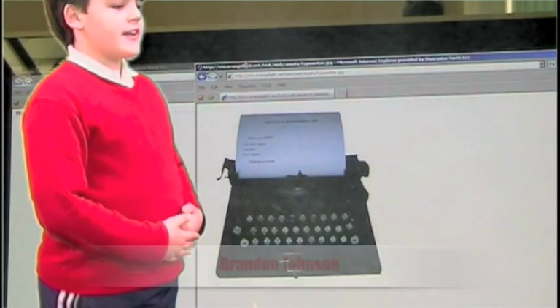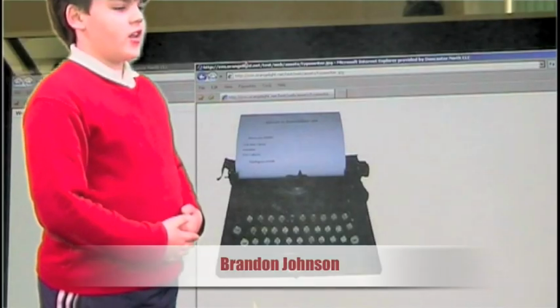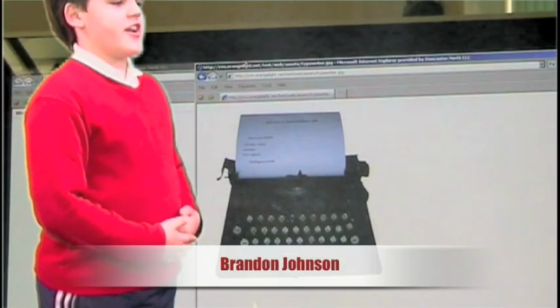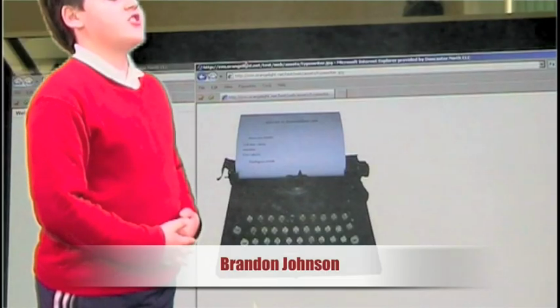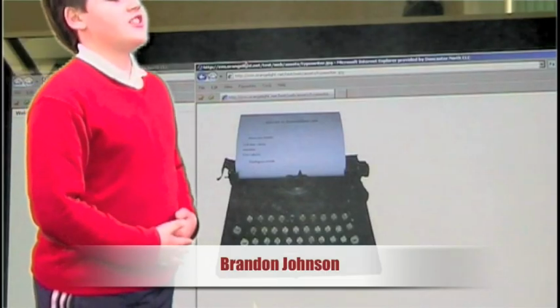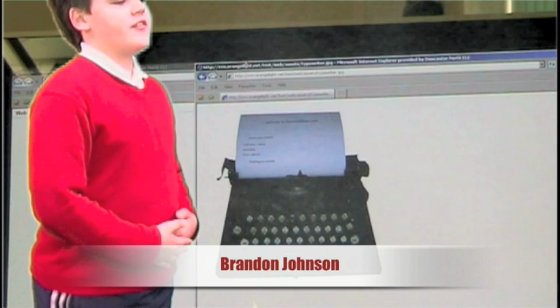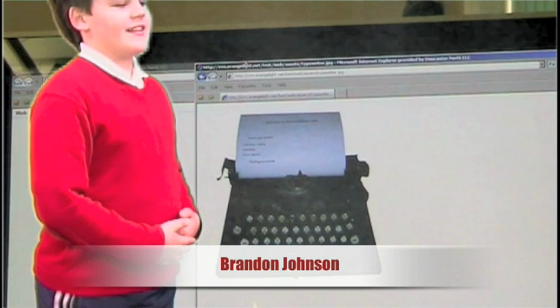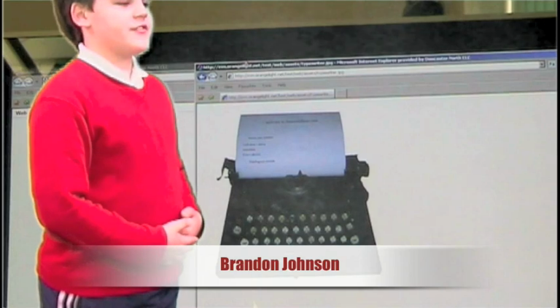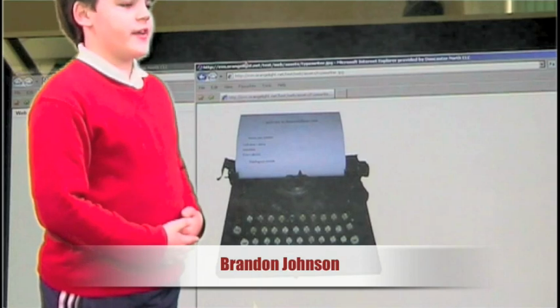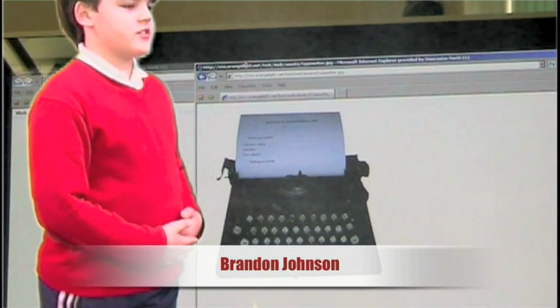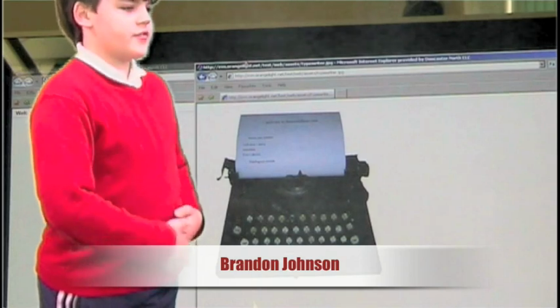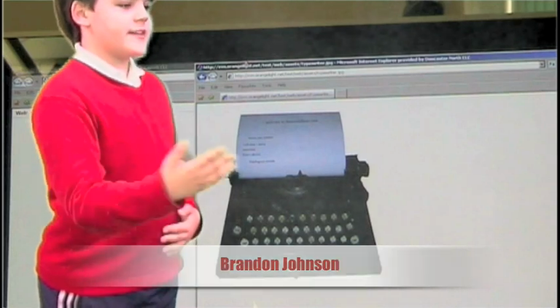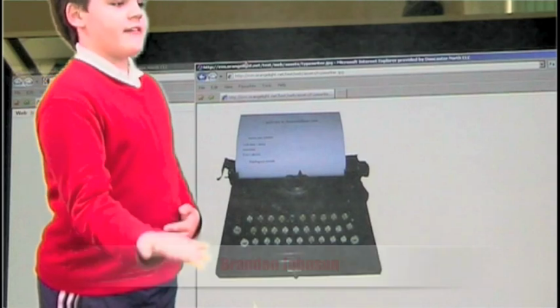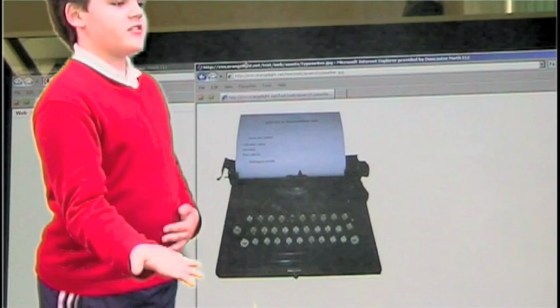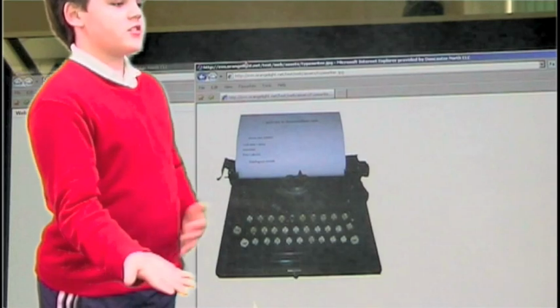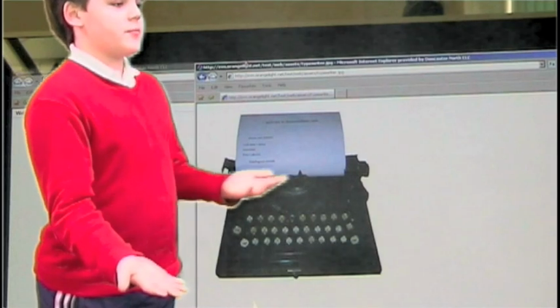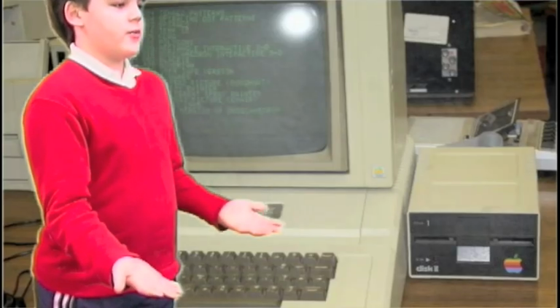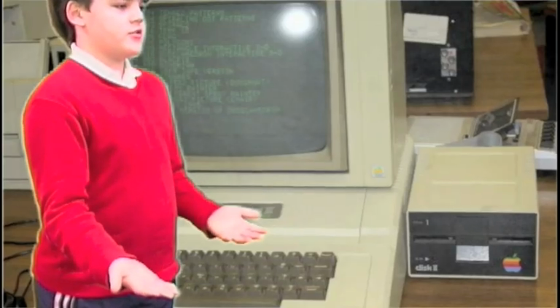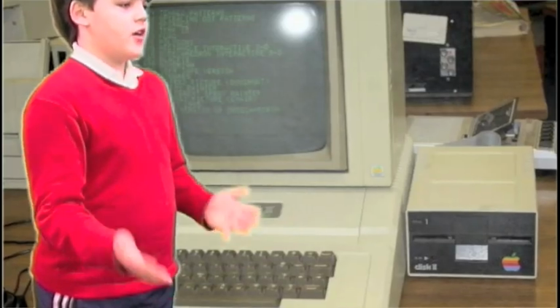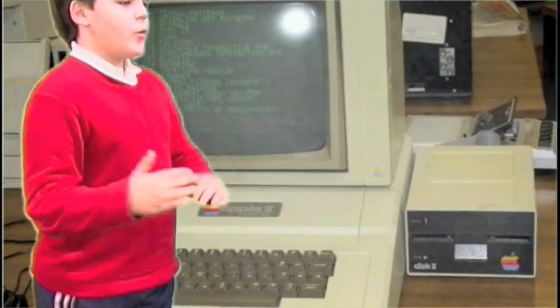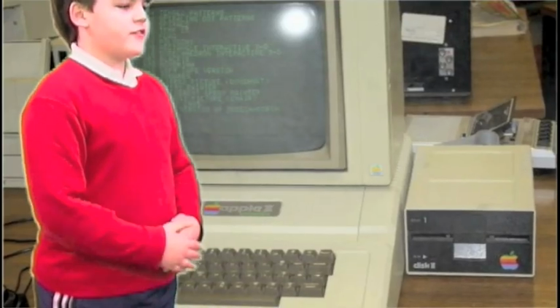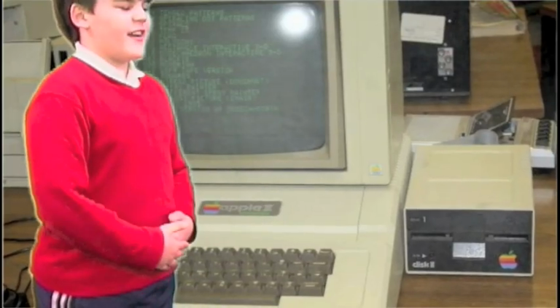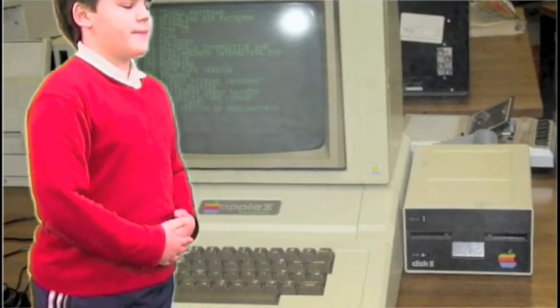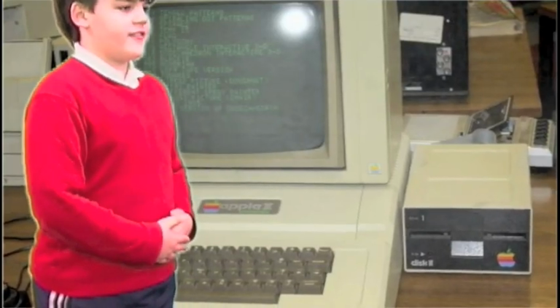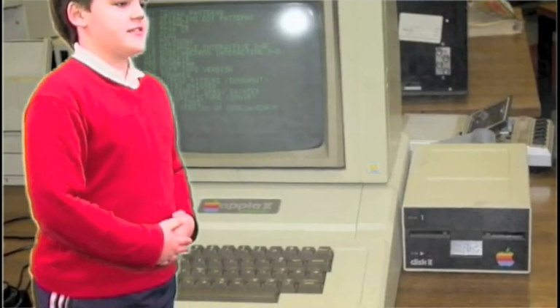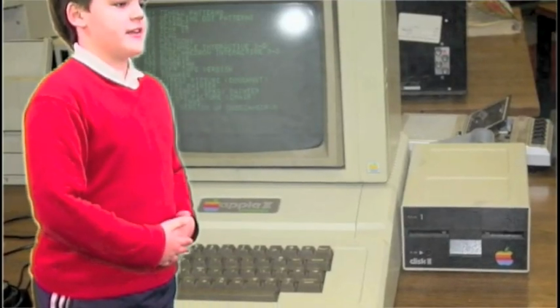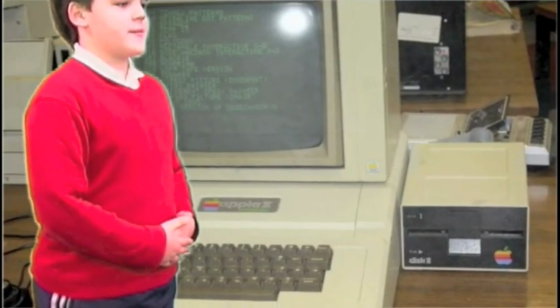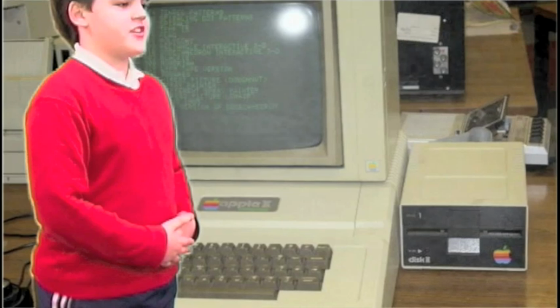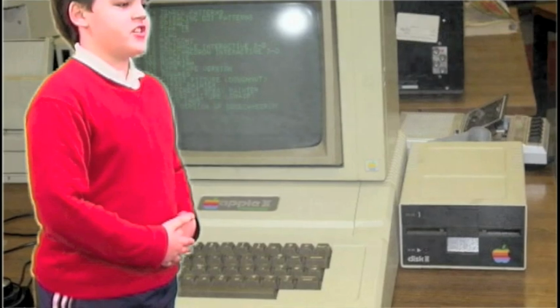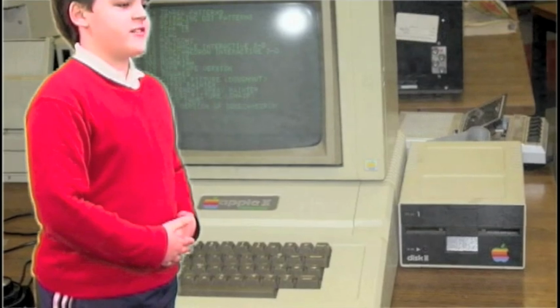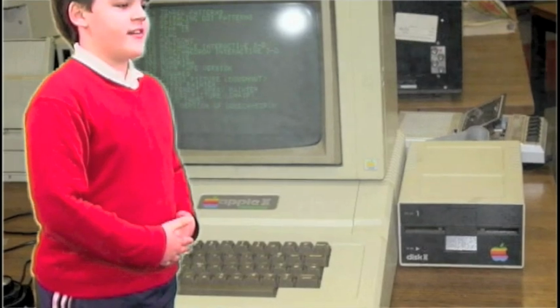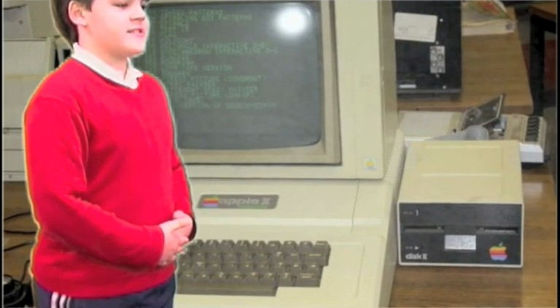Technology has changed over the last few years from typewriters to computers. One of the benefits is that you can make changes very easily.